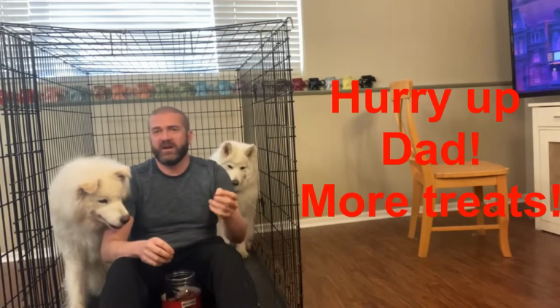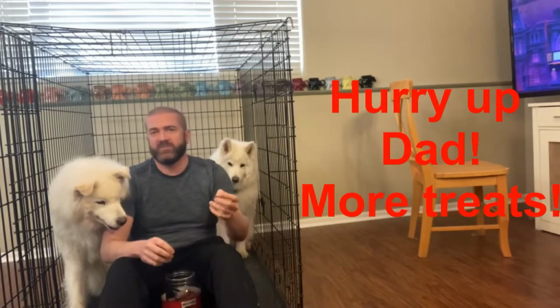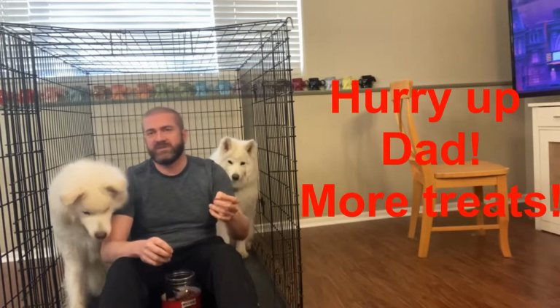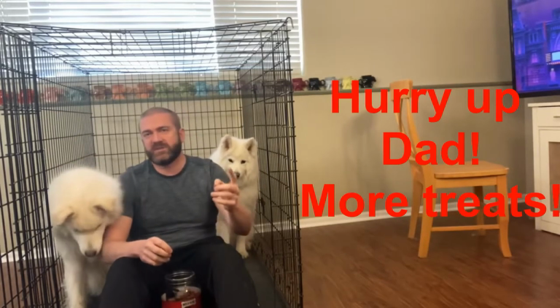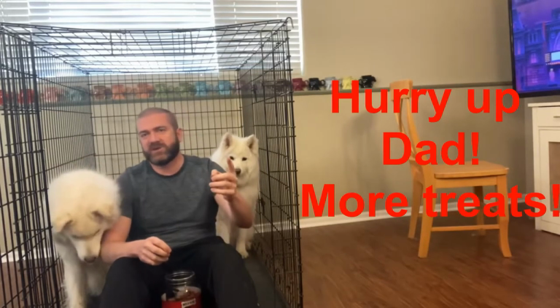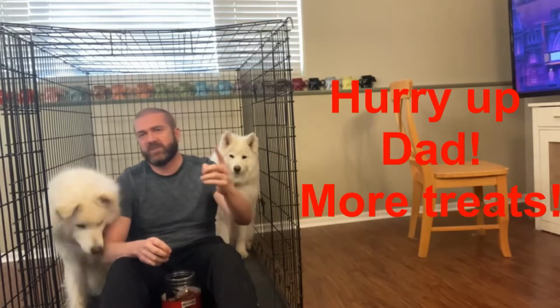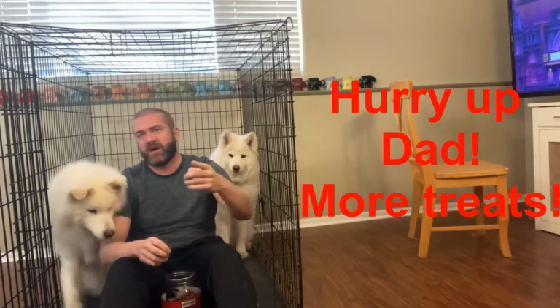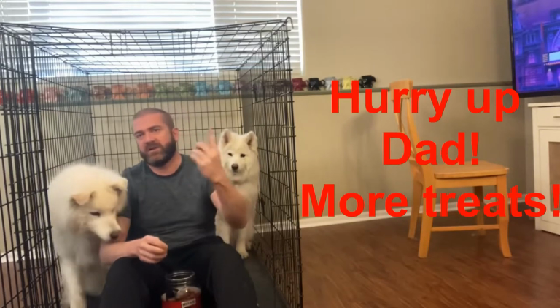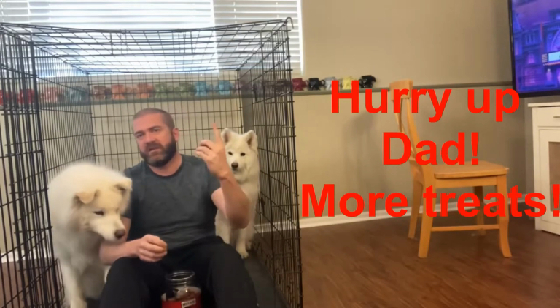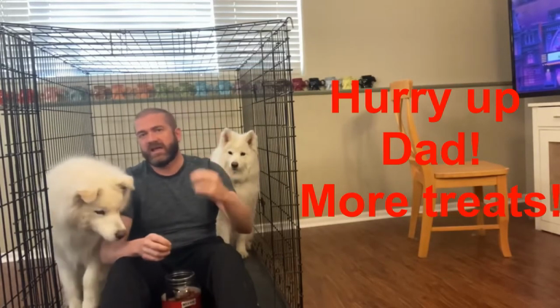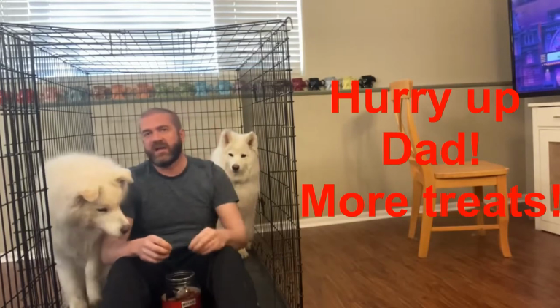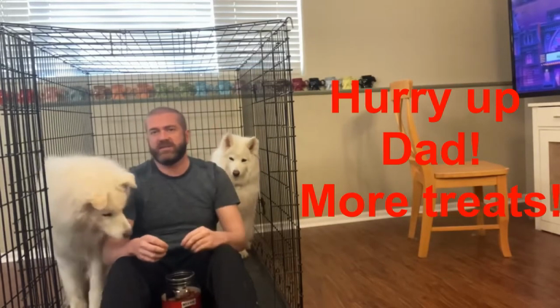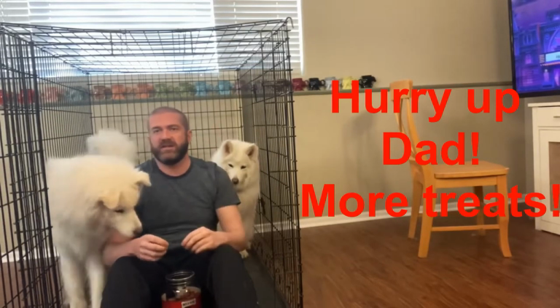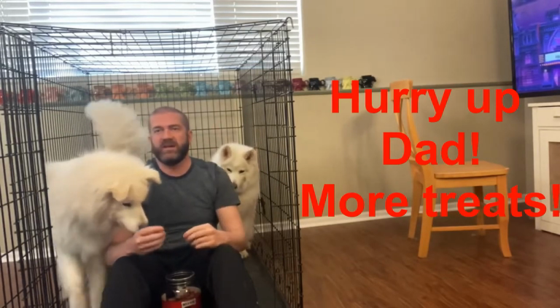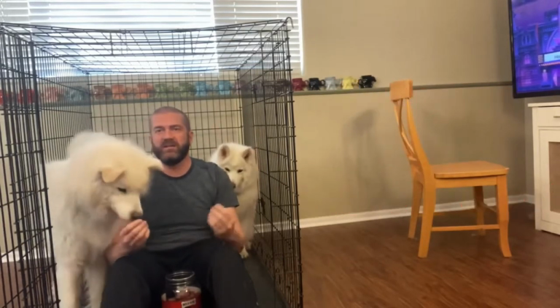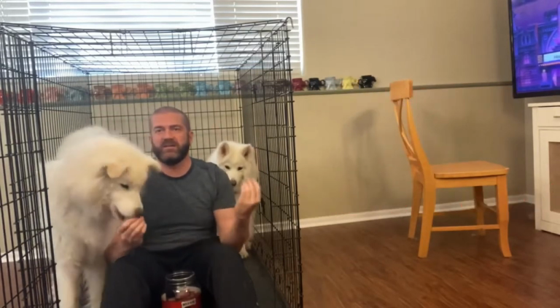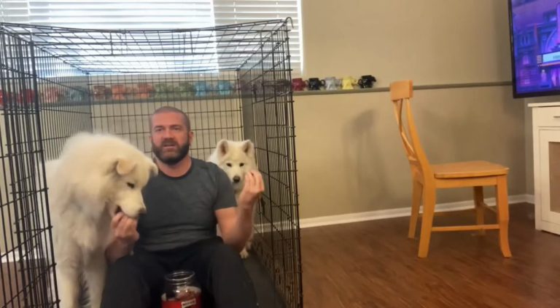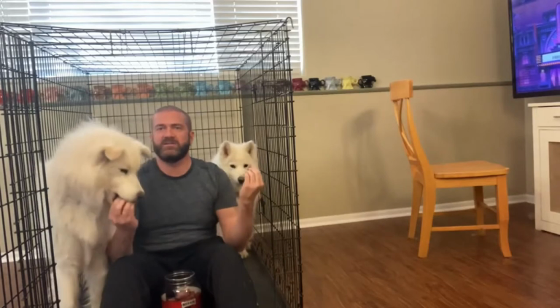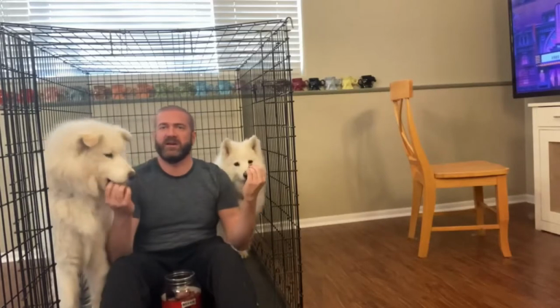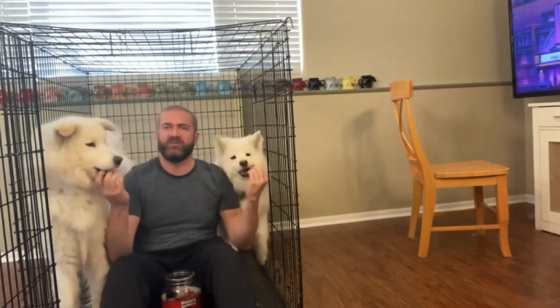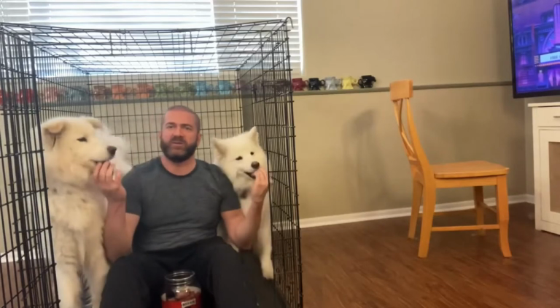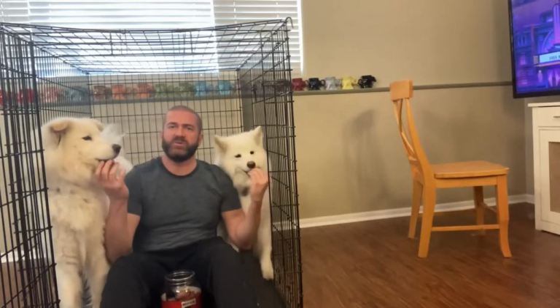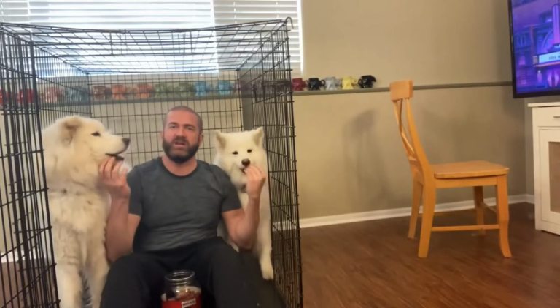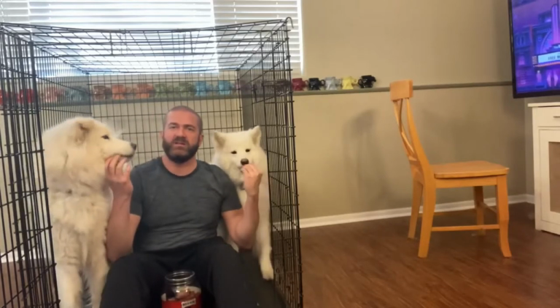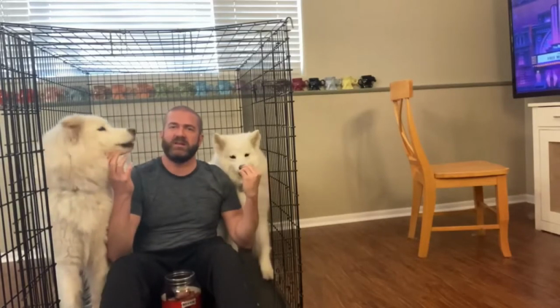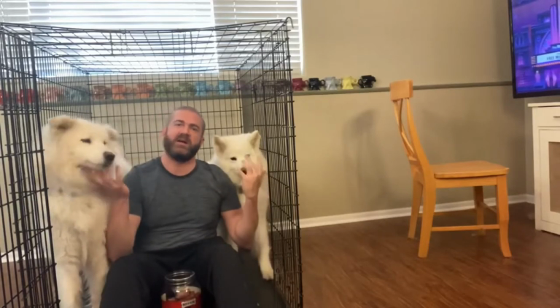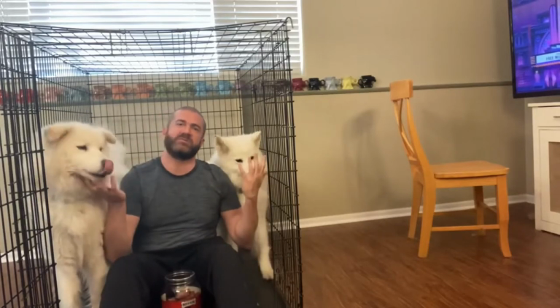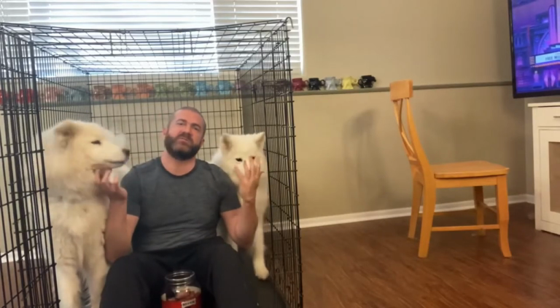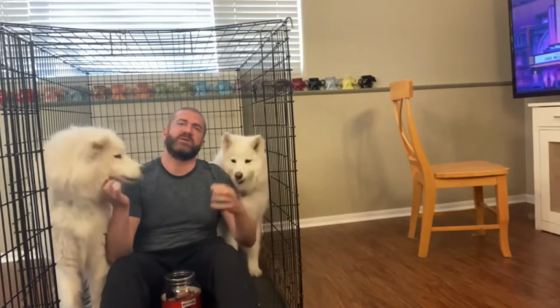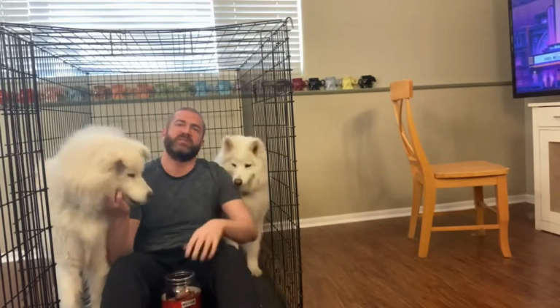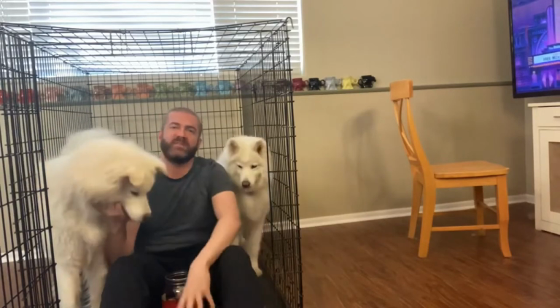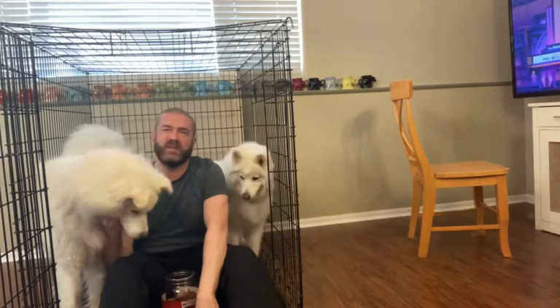Please subscribe, comment, and like — everything. The dogs and I really appreciate it. They get lots of treats because of it. Thank you.